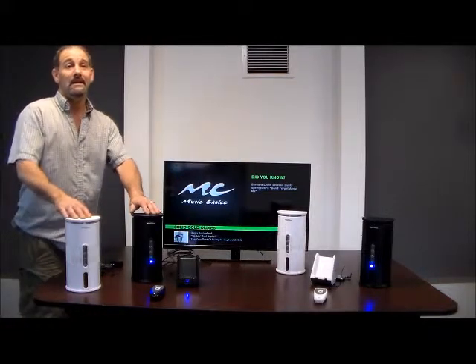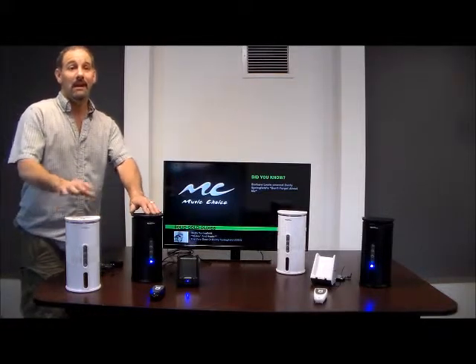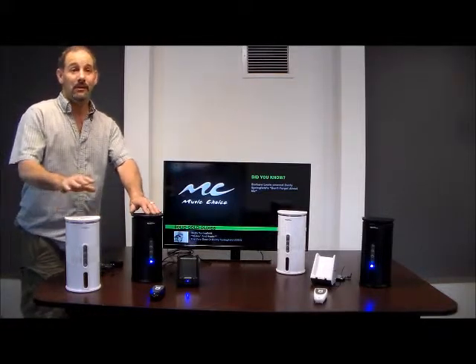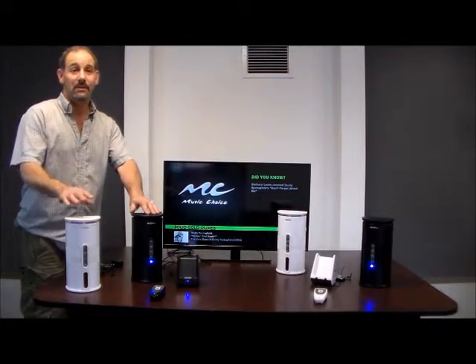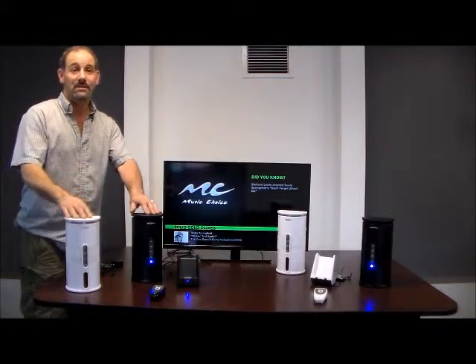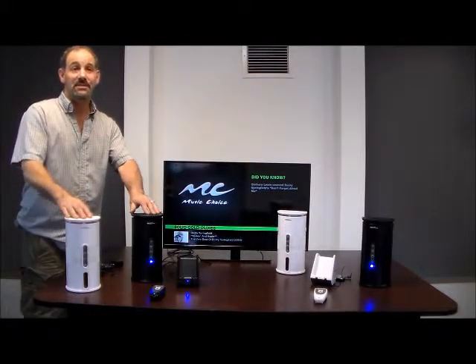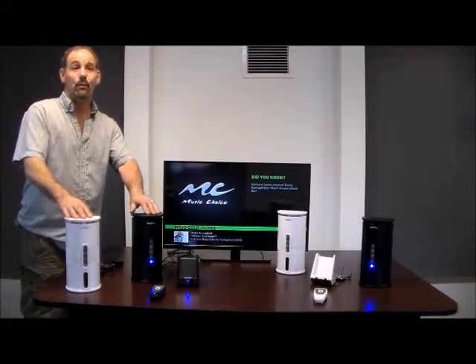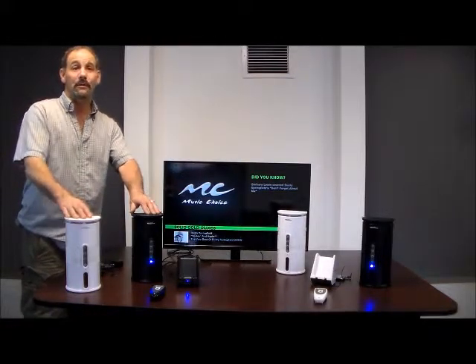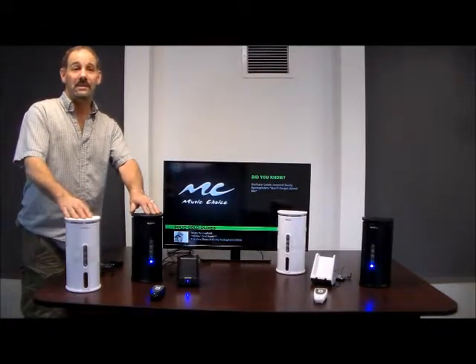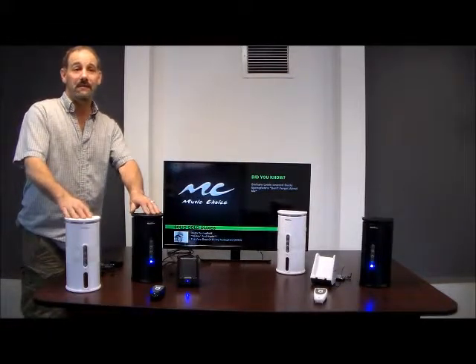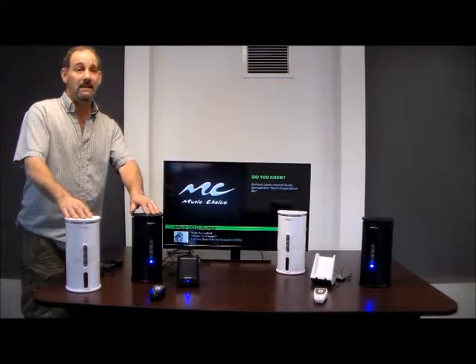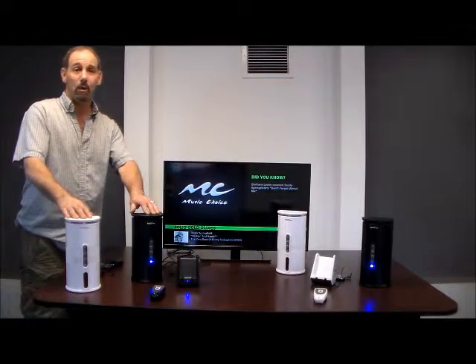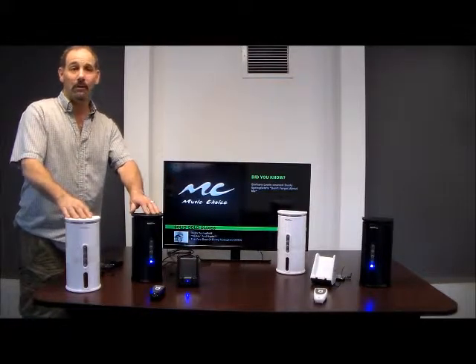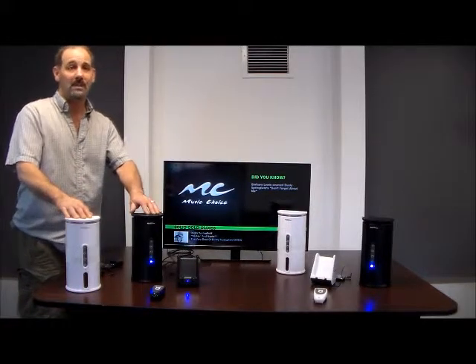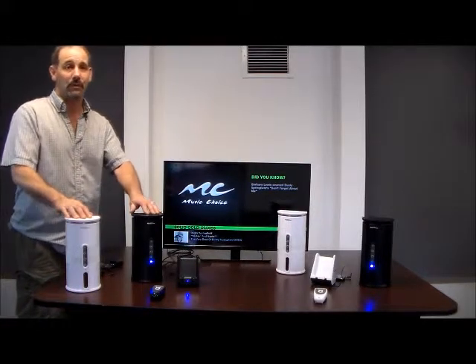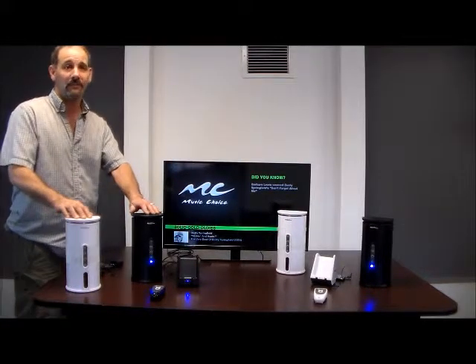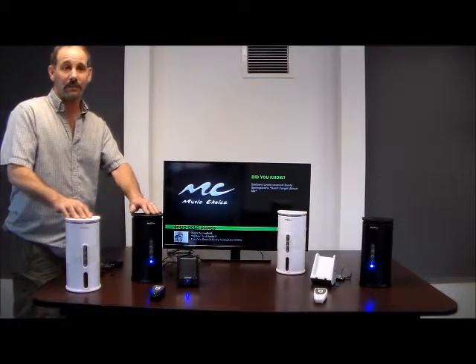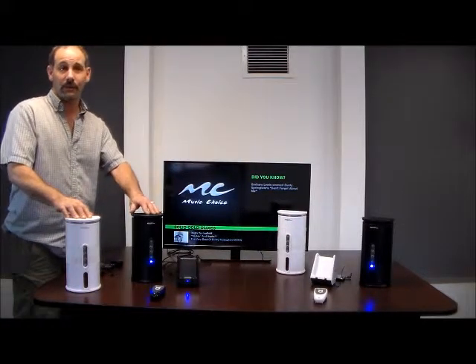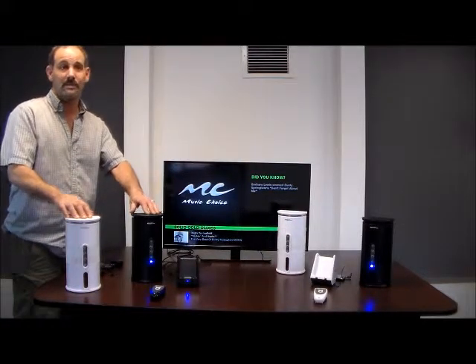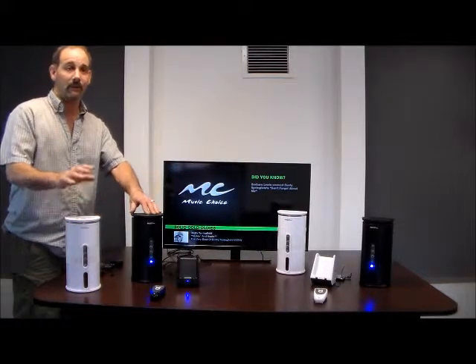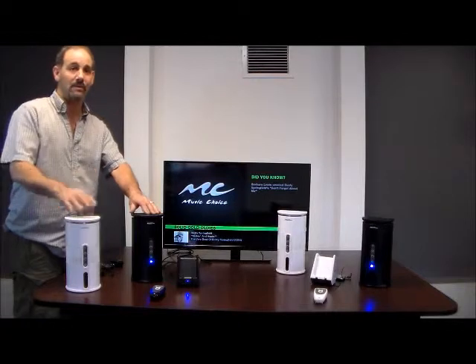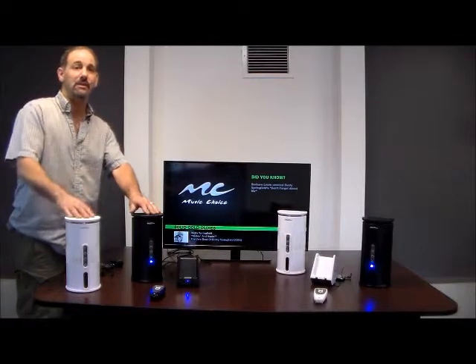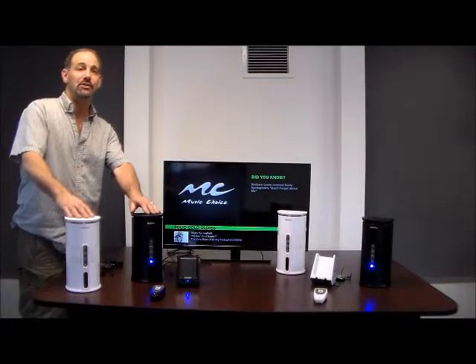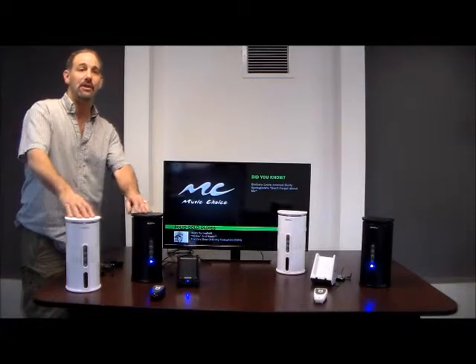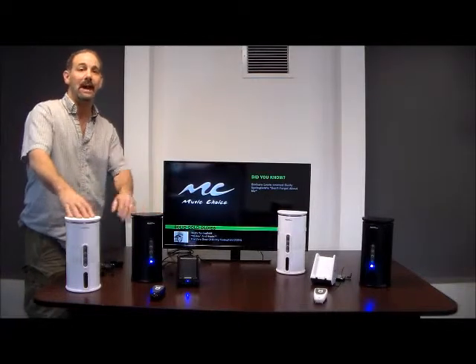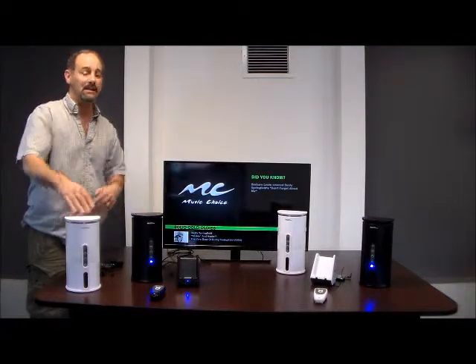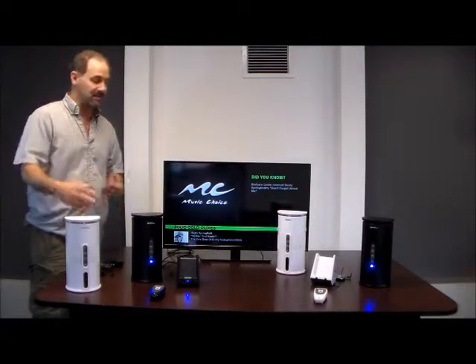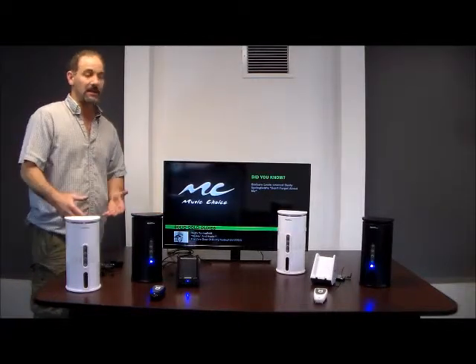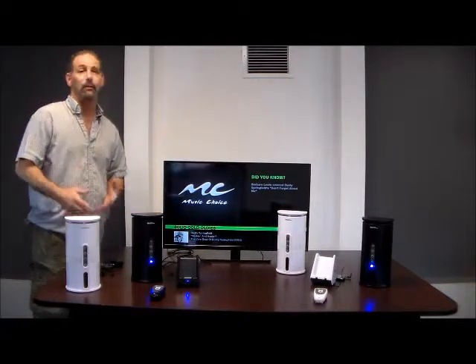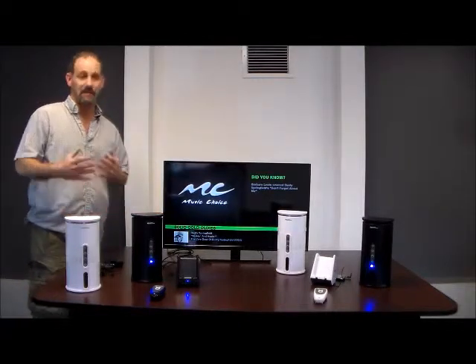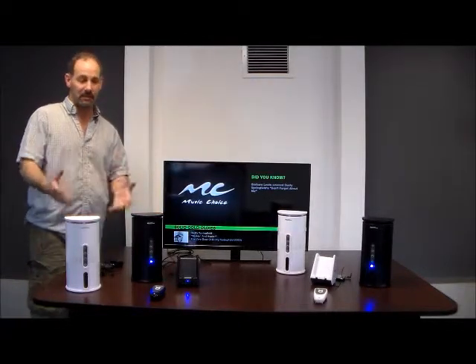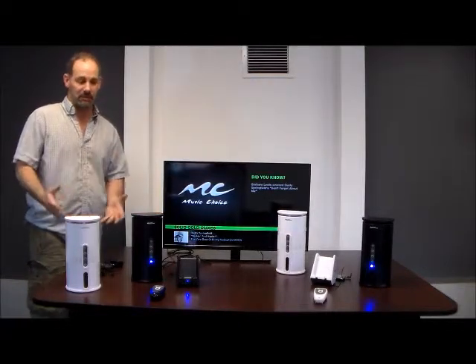You can use this with your TV, mobile device, or computer. First, I'm going to show you how to use the speaker with your television.